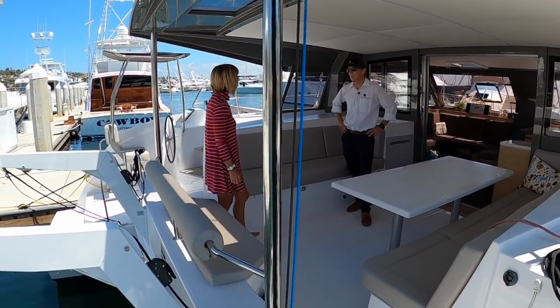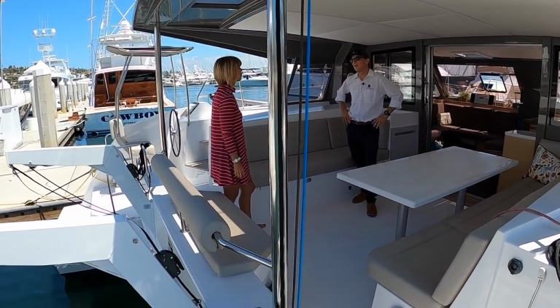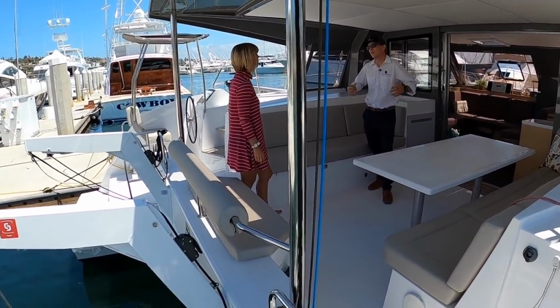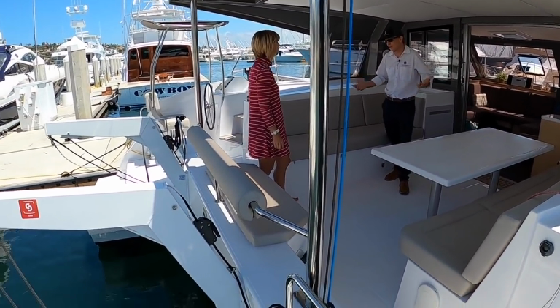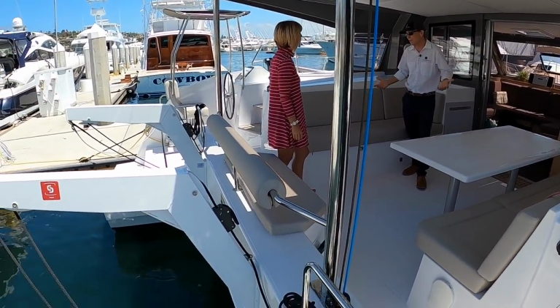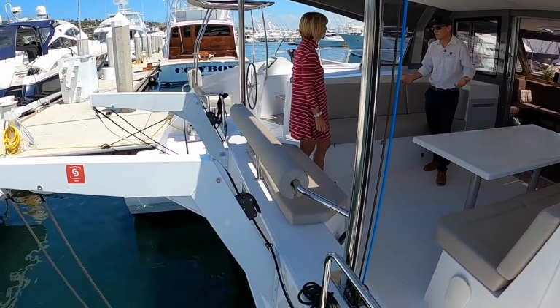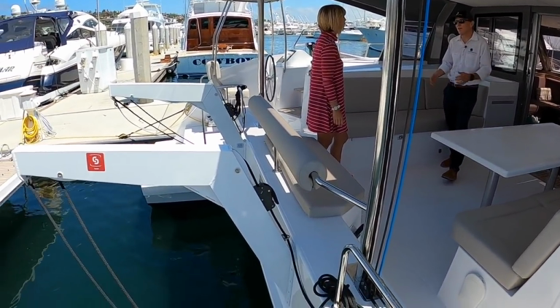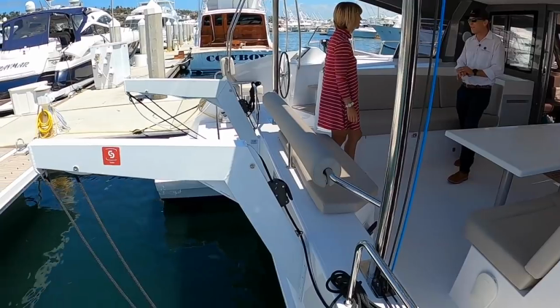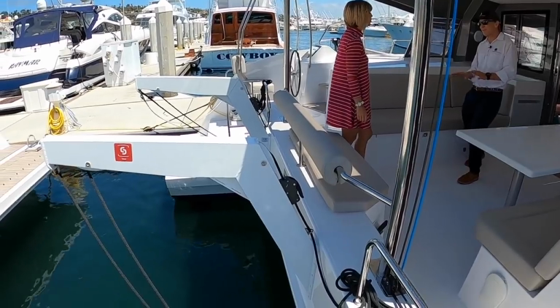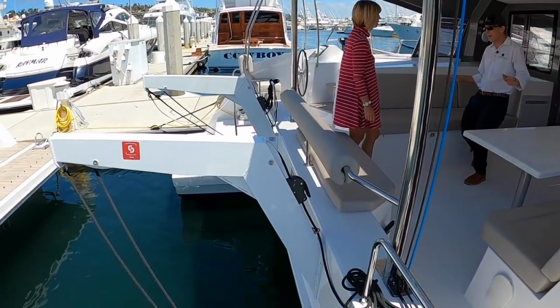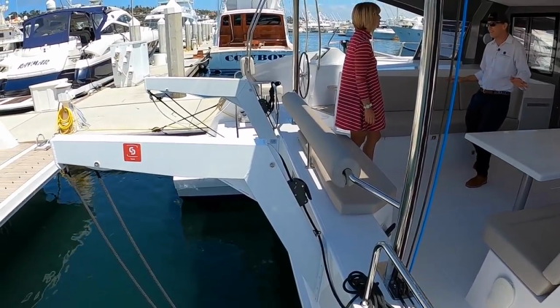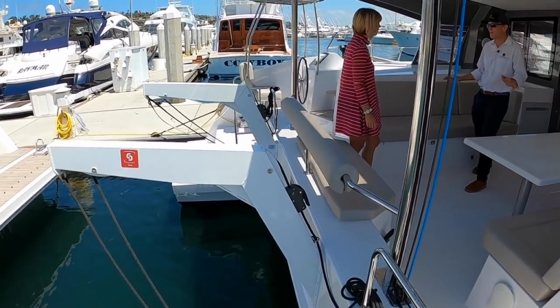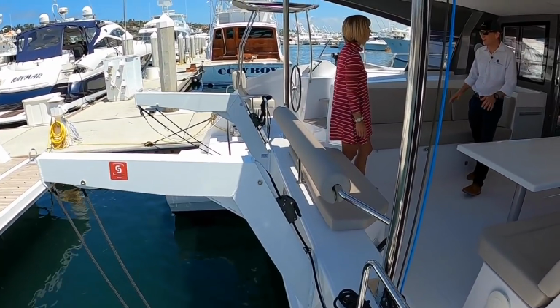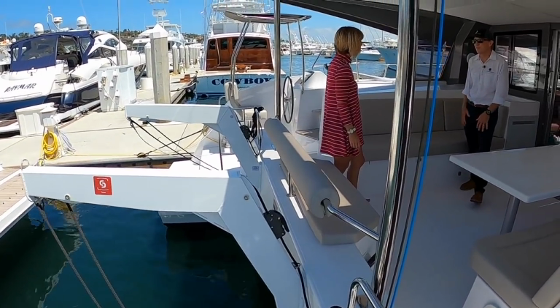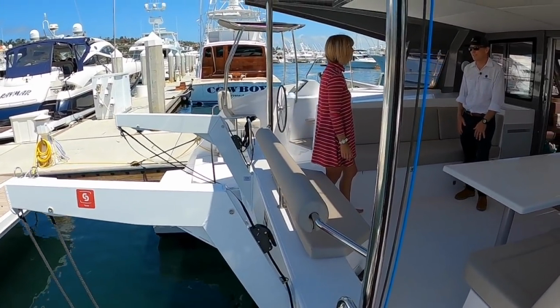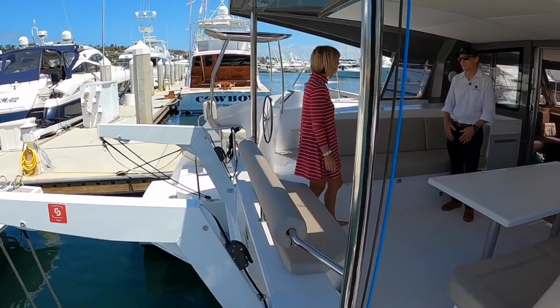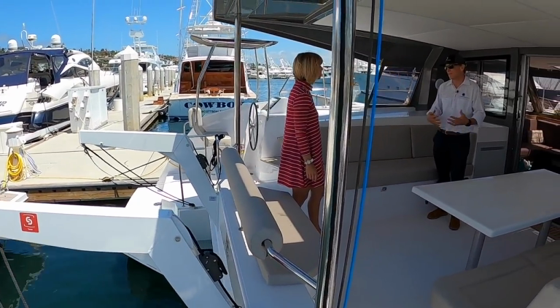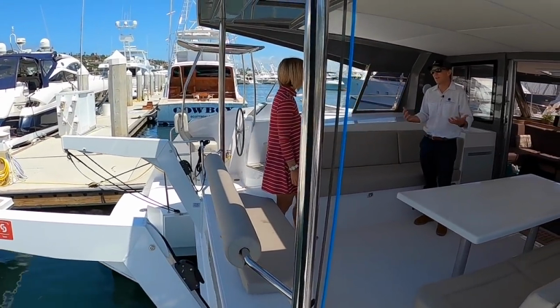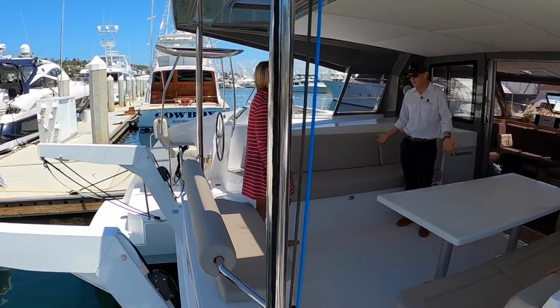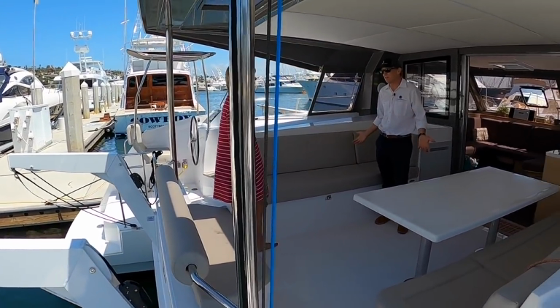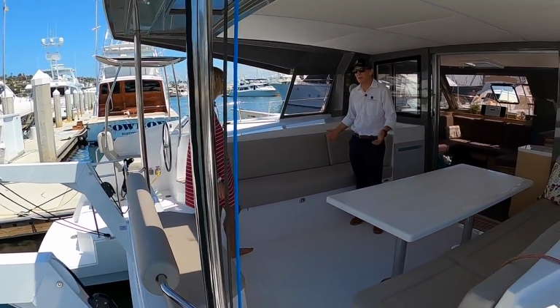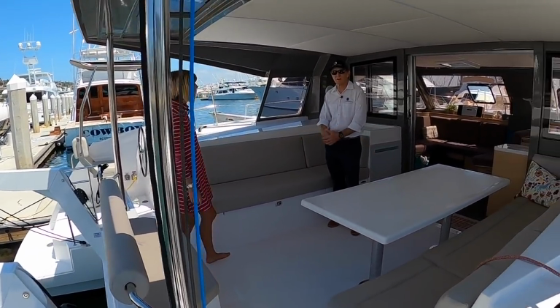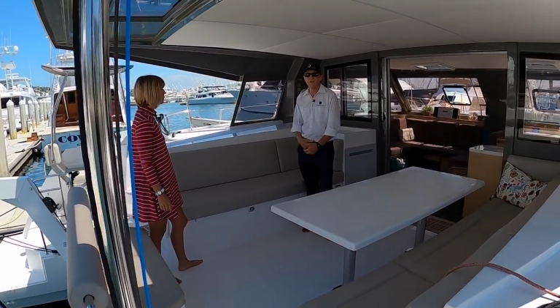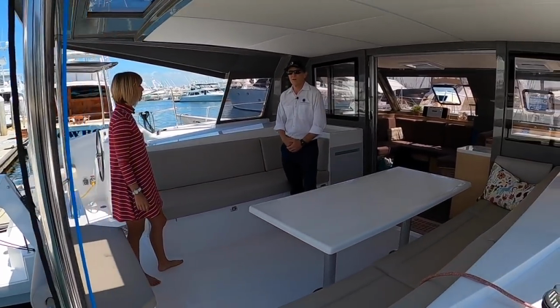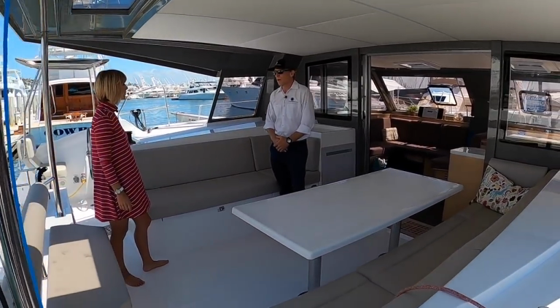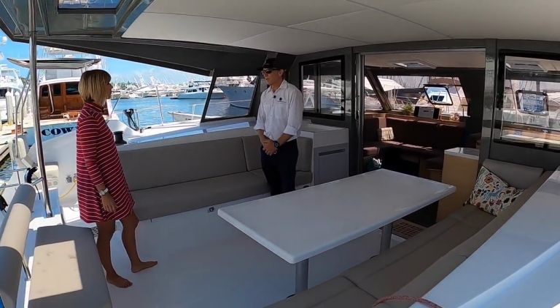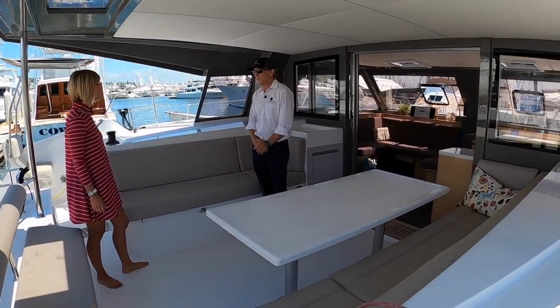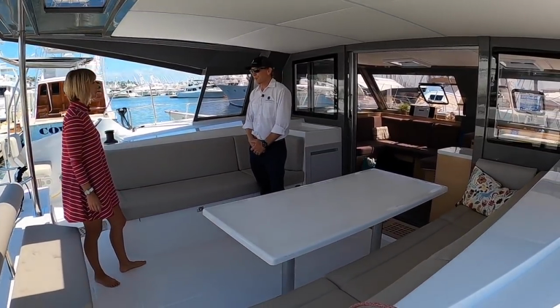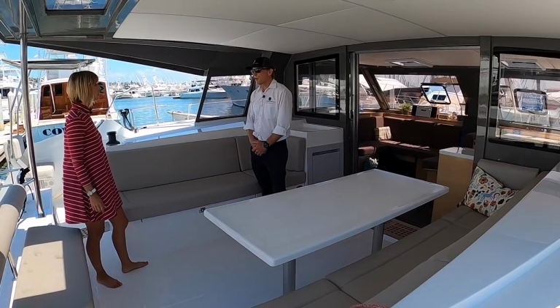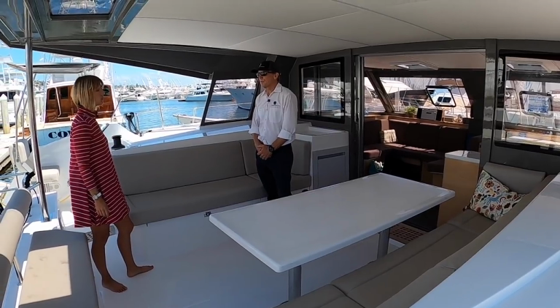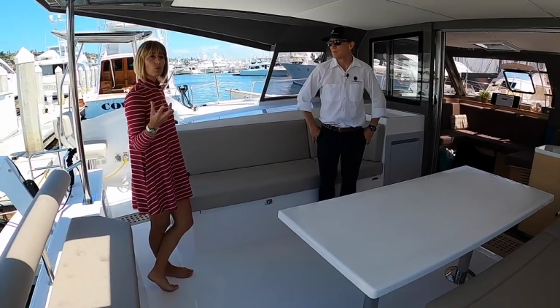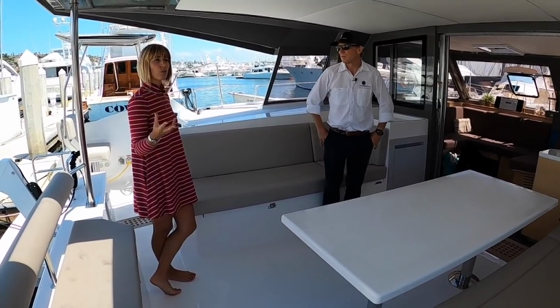This 40-foot Nautitech Open is a full two tons lighter than a 40-foot Lagoon. I'm a Lagoon dealer so I don't have anything bad to say about Lagoons — it's just that this is a lighter, higher-performing boat.